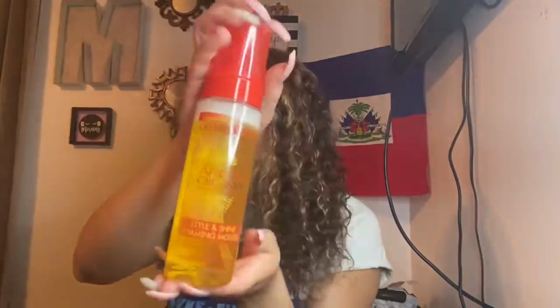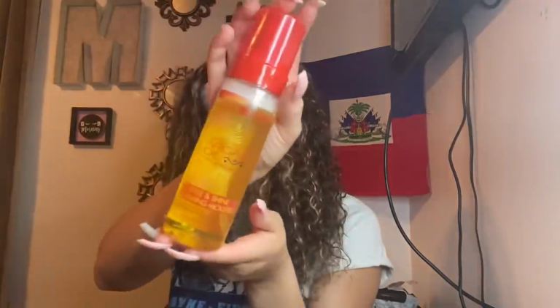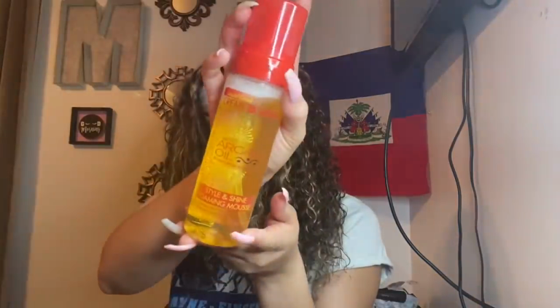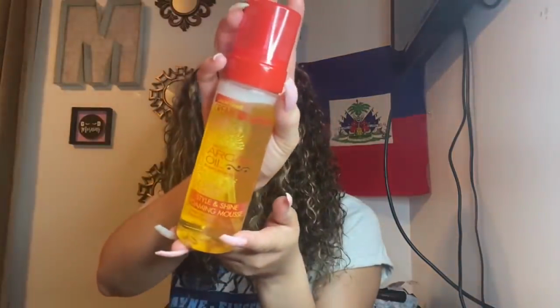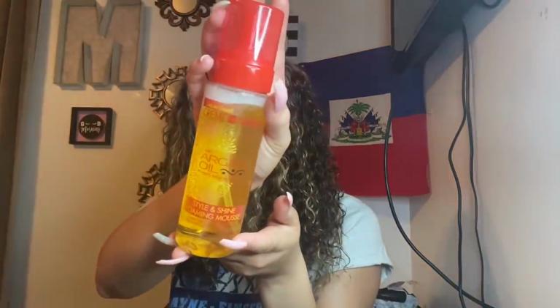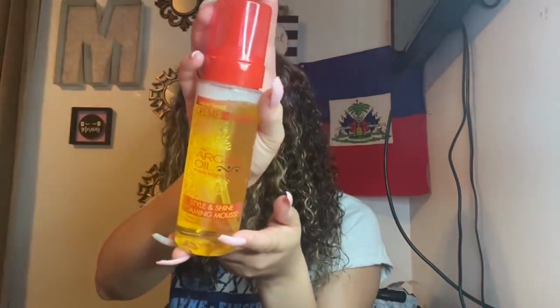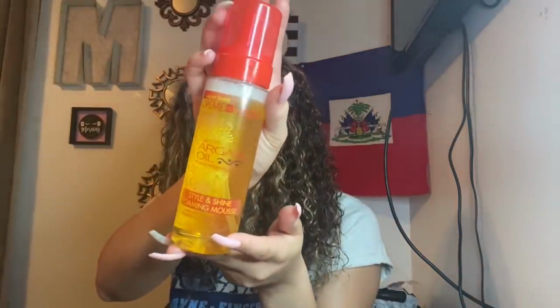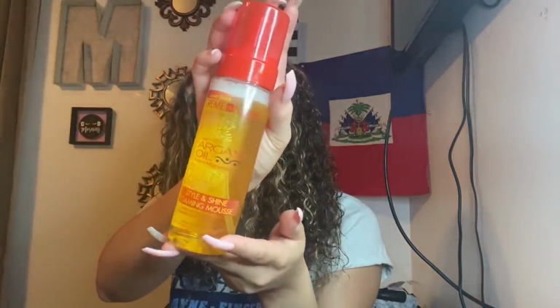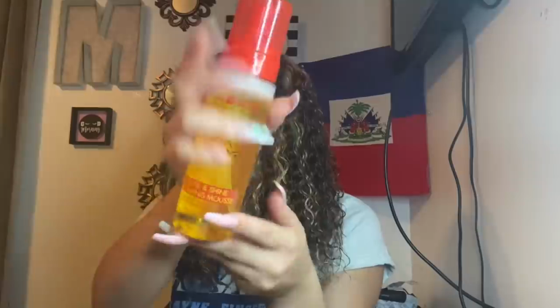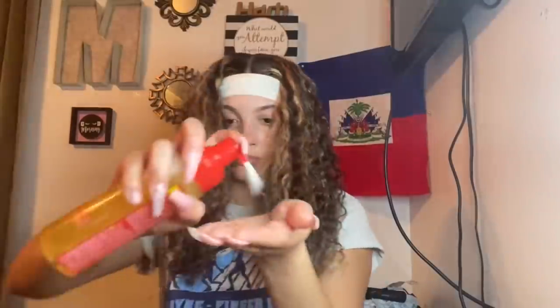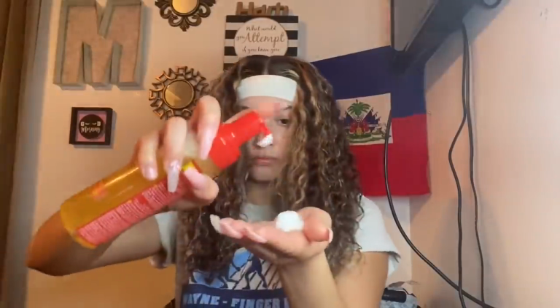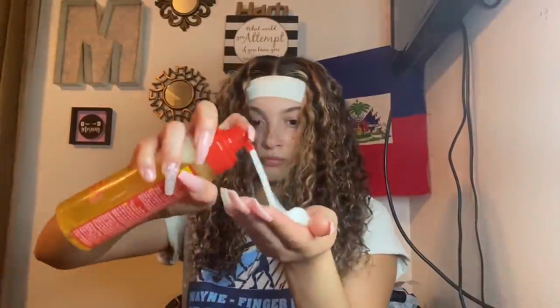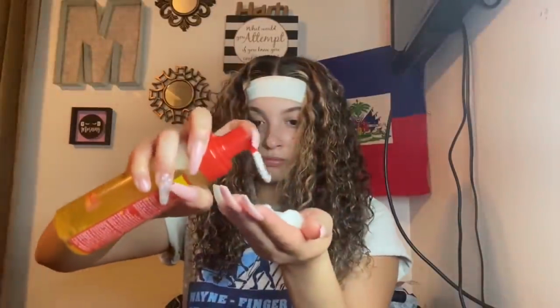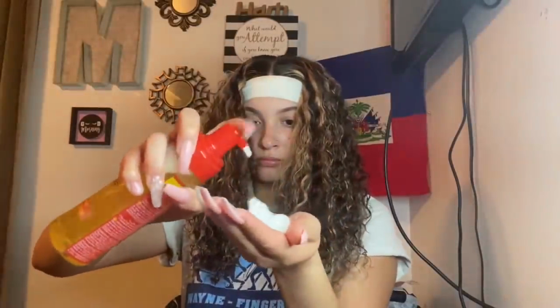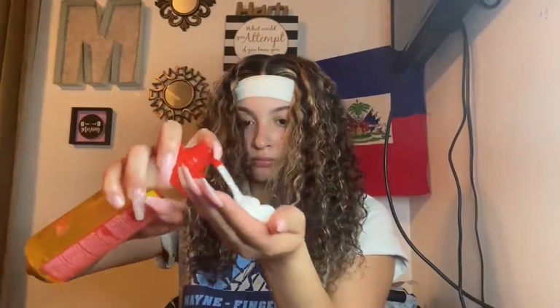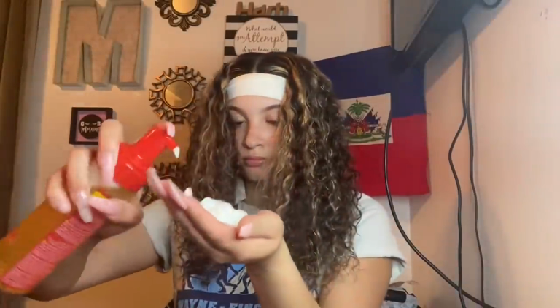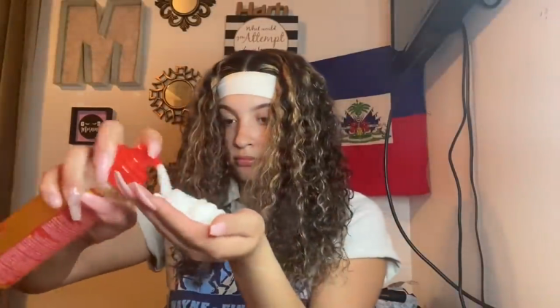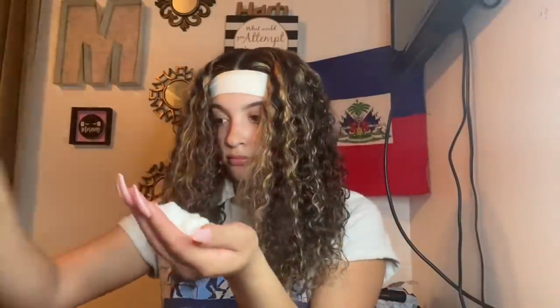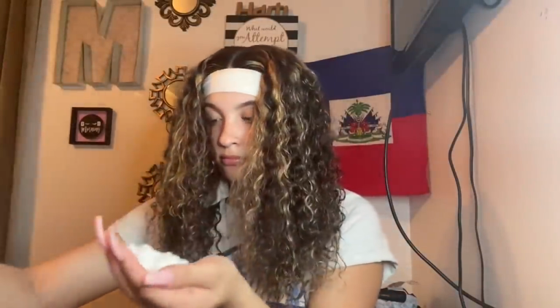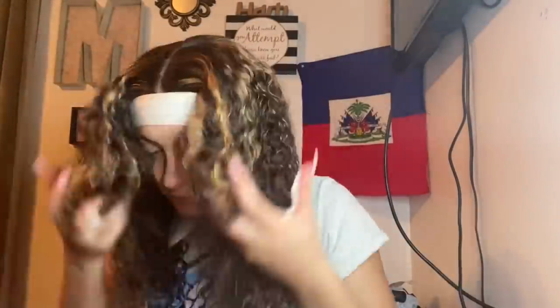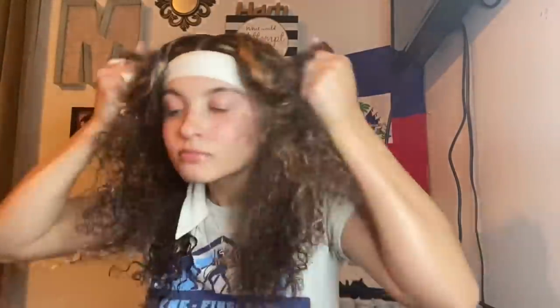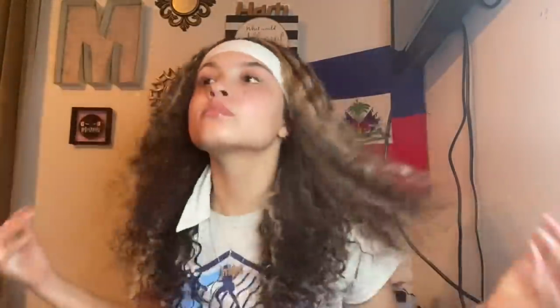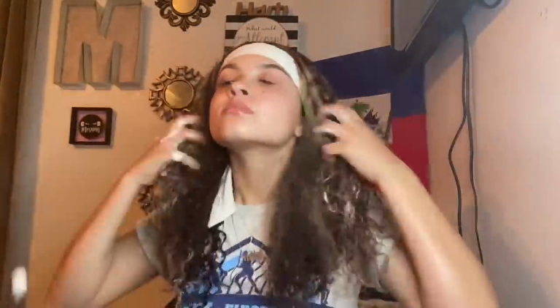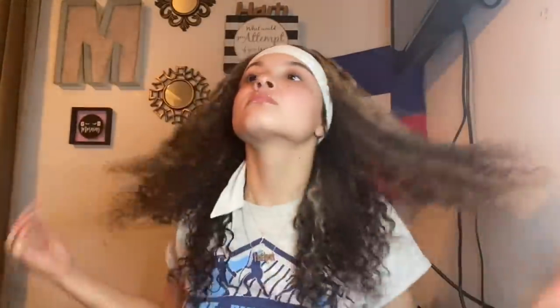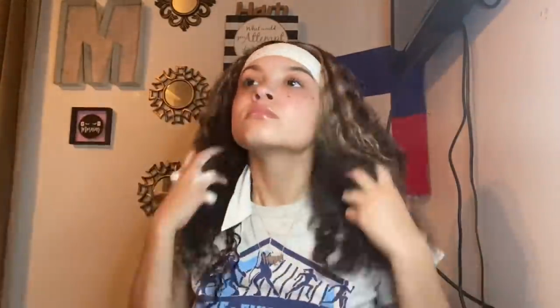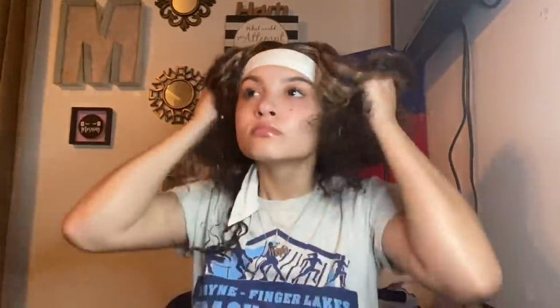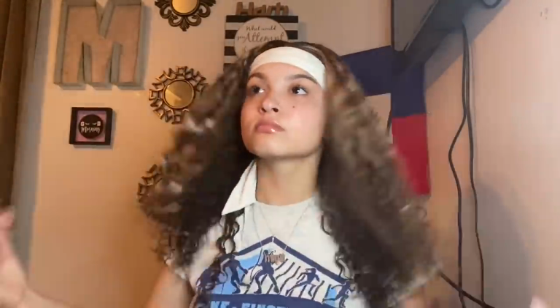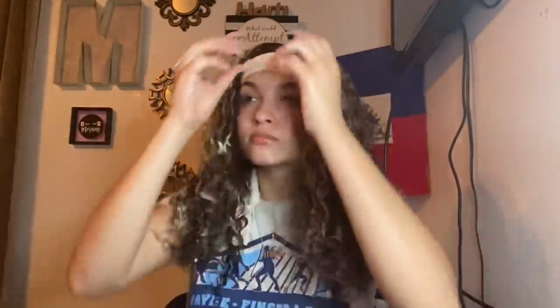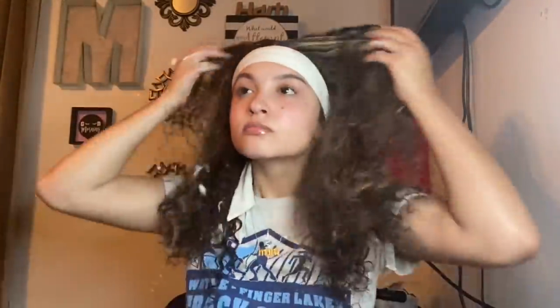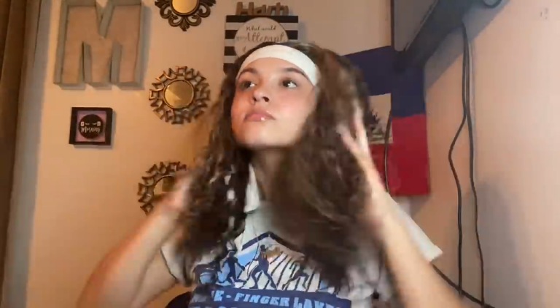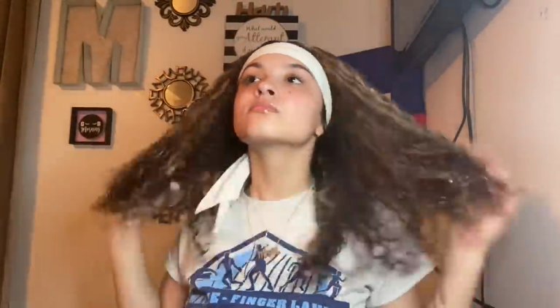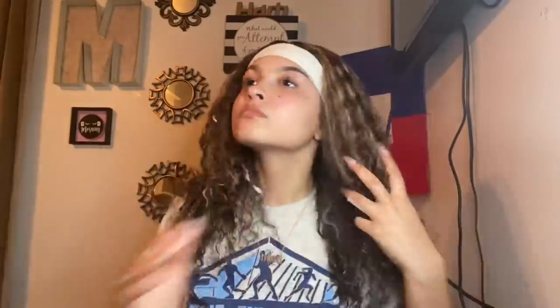Taking that same mousse, I just went ahead and put that on the hair to make the curls more defined and beautiful so they can stay all day.